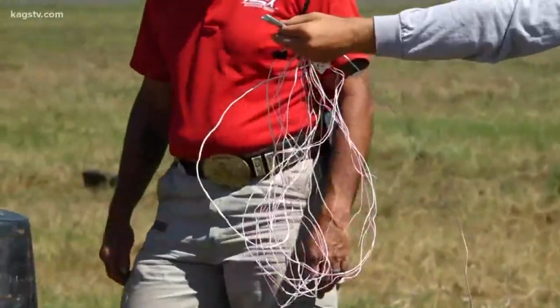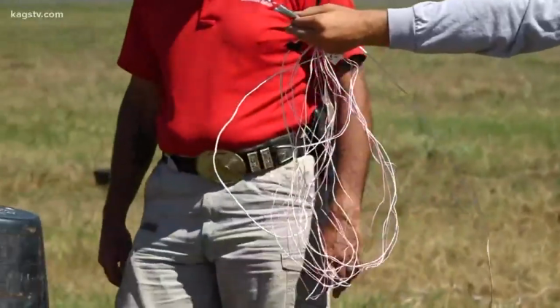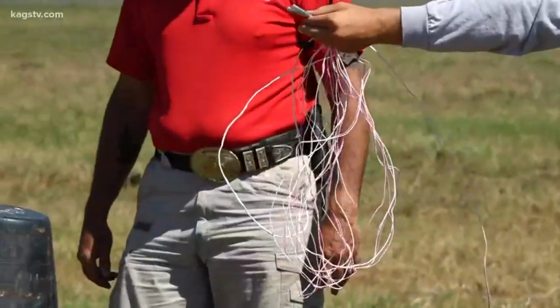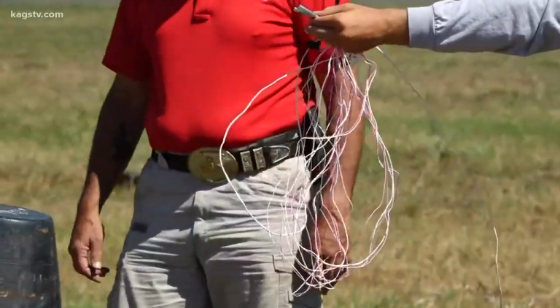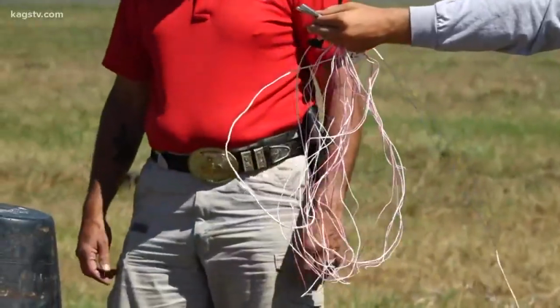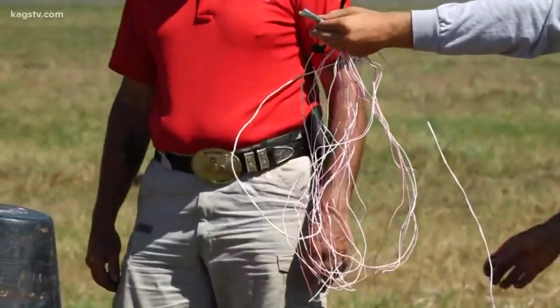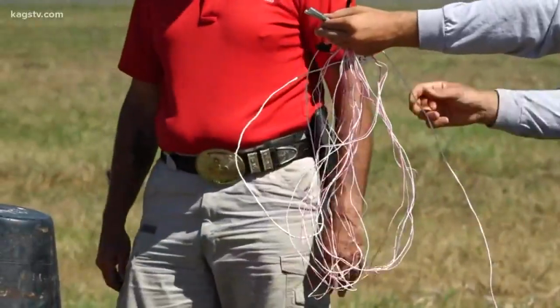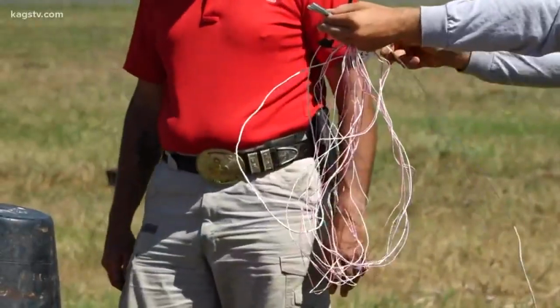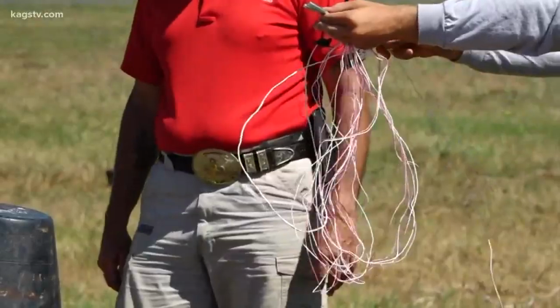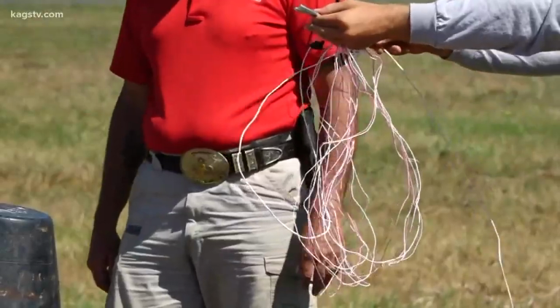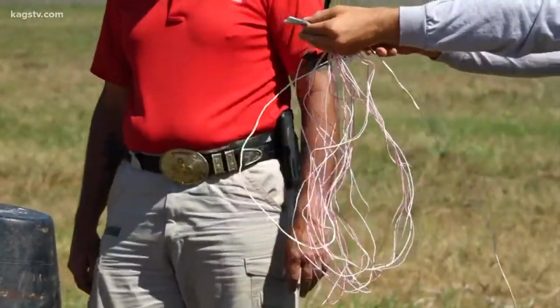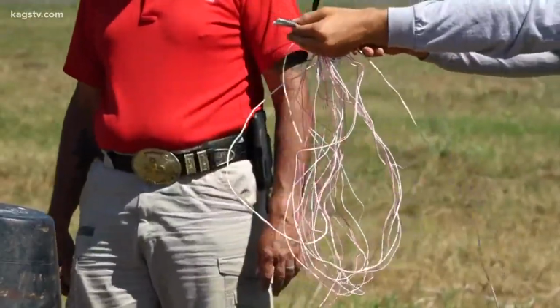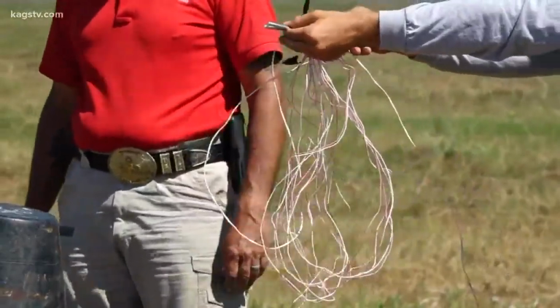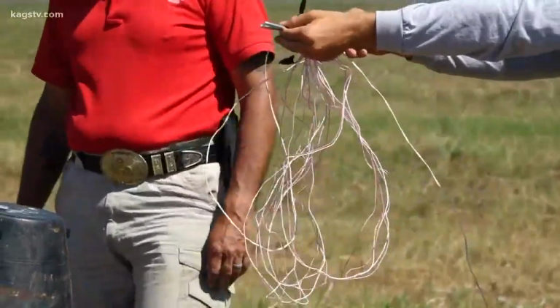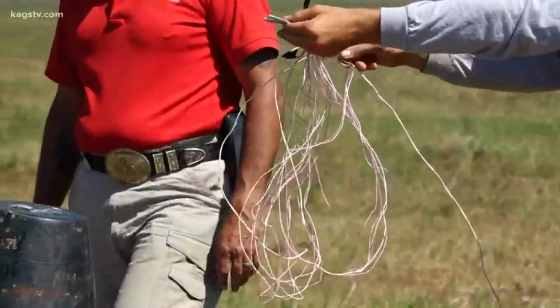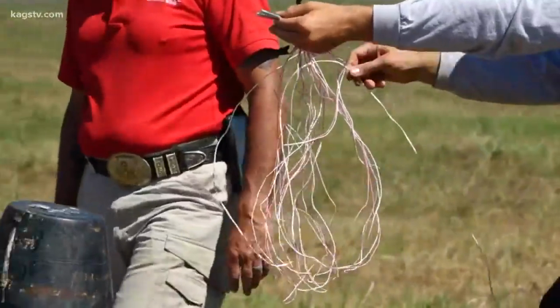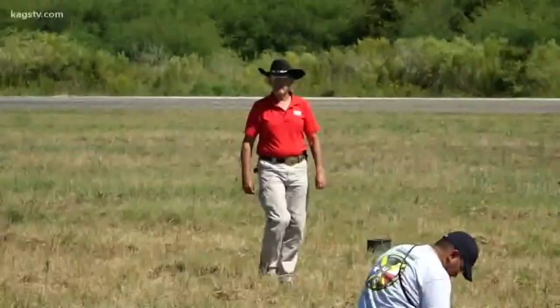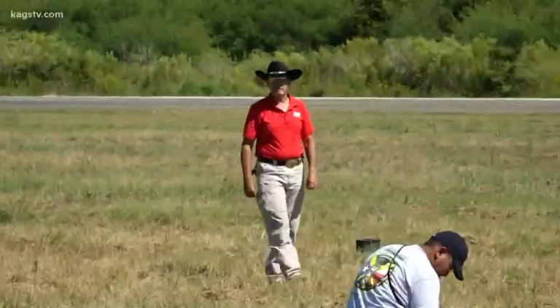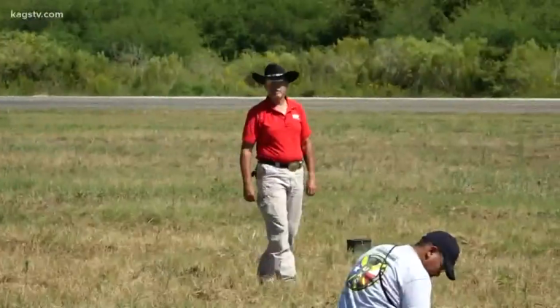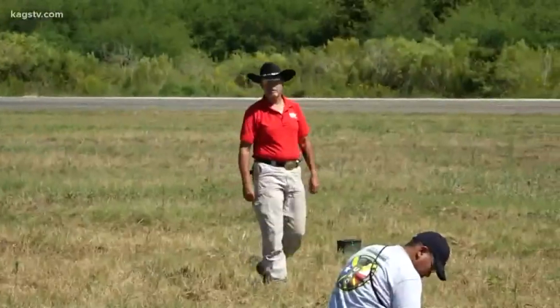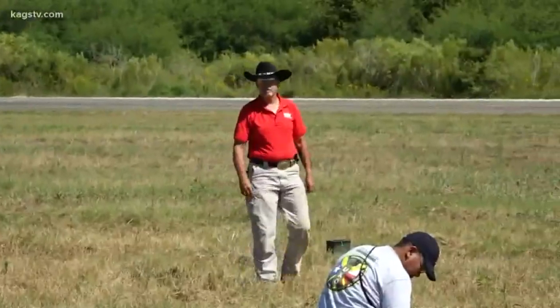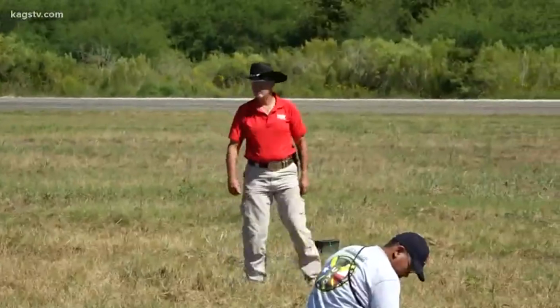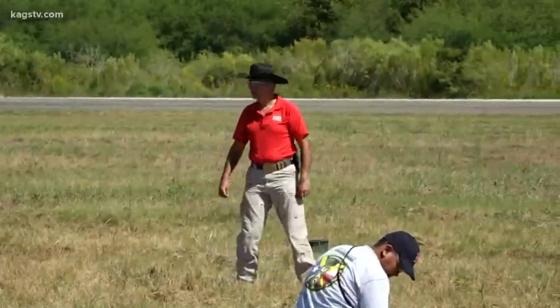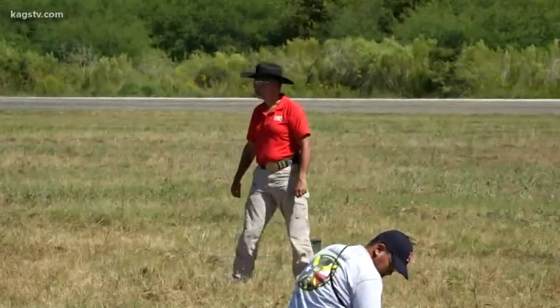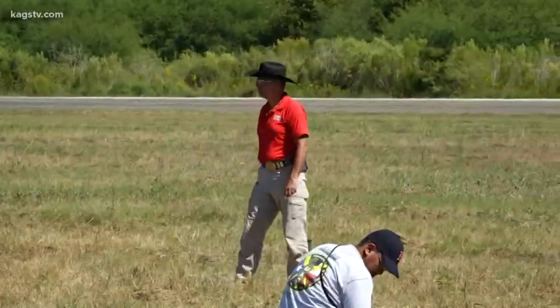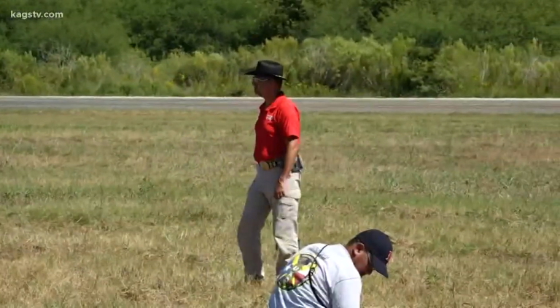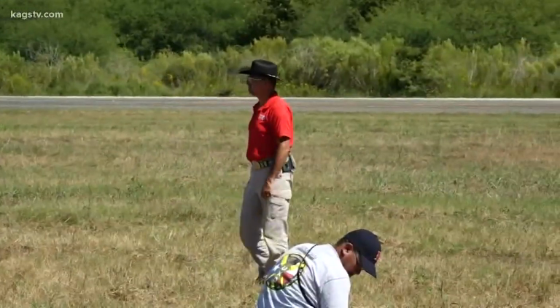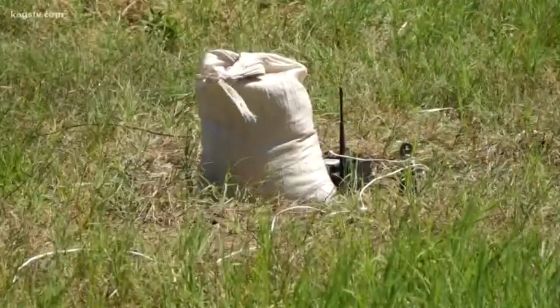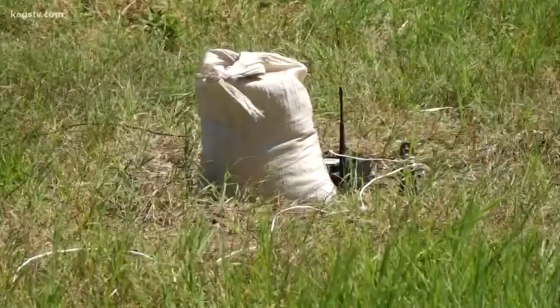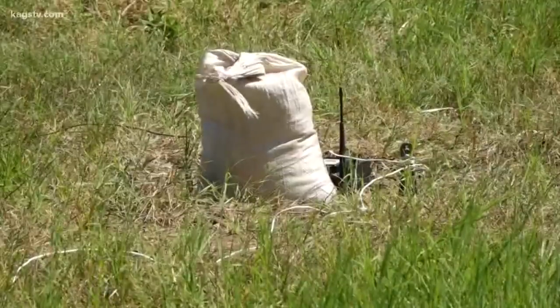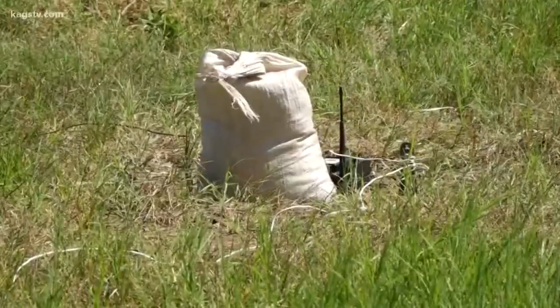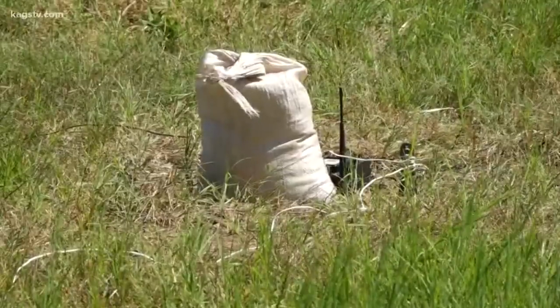Today, the students learn how to safely detonate an explosive, part of the experiential training offered at the RELIS campus.